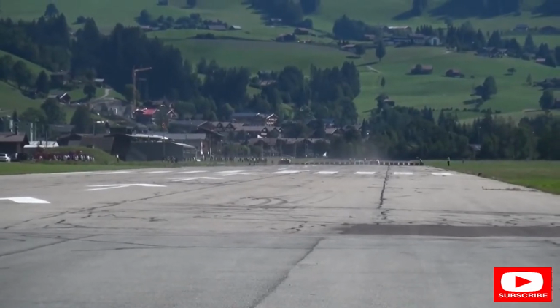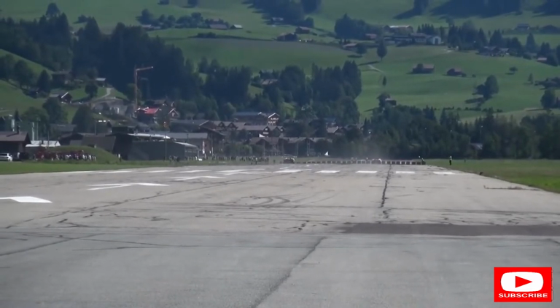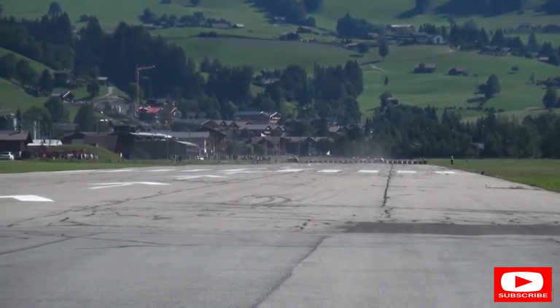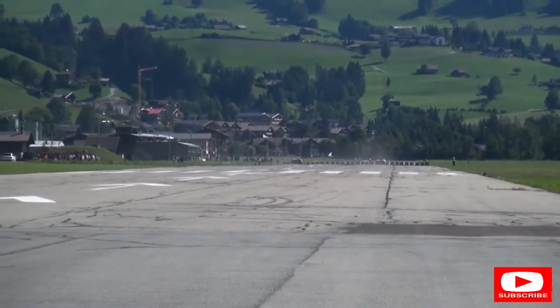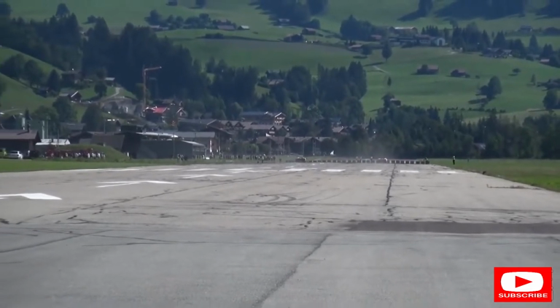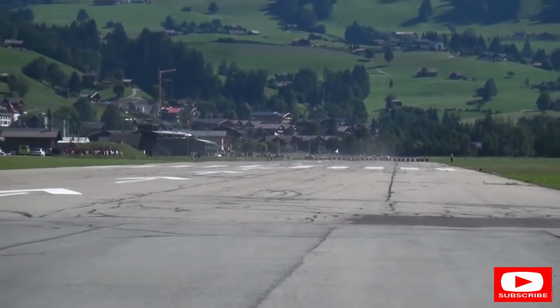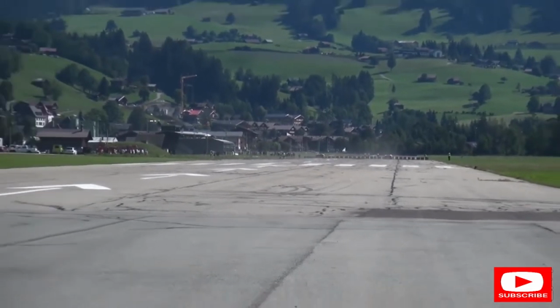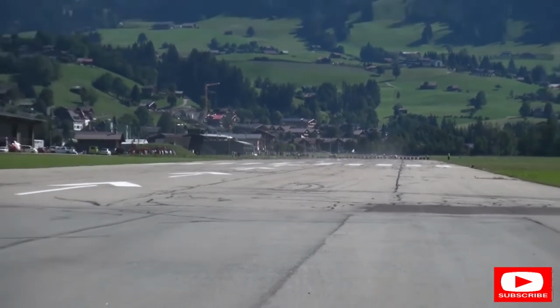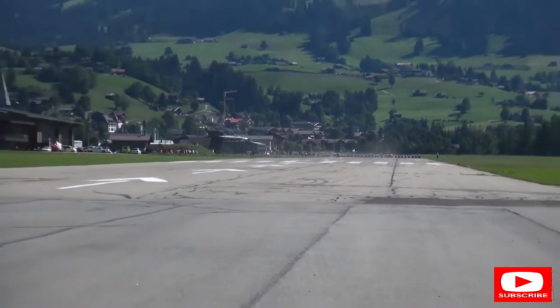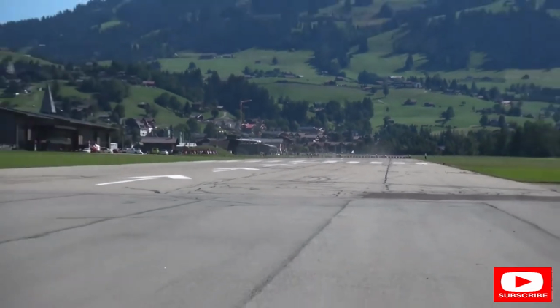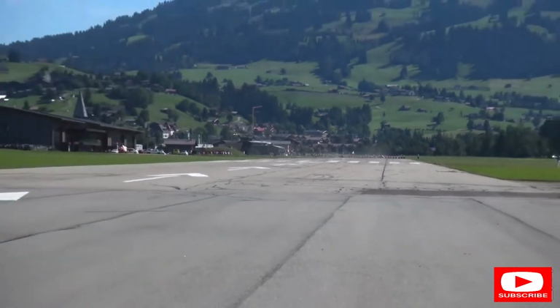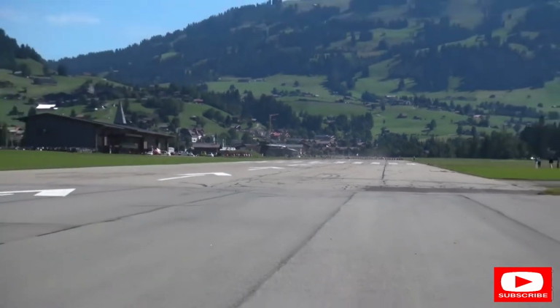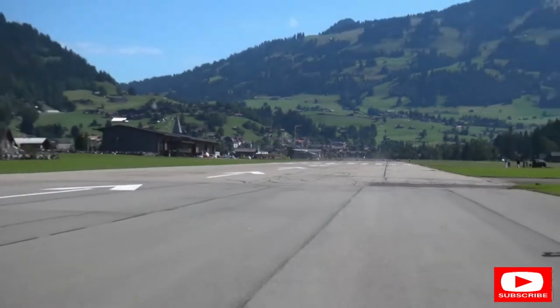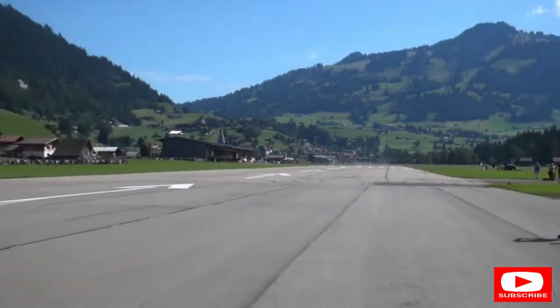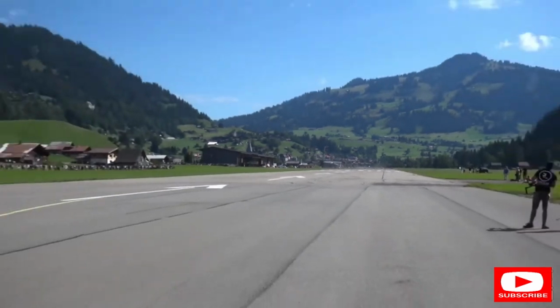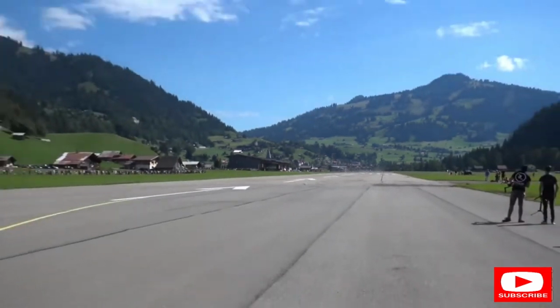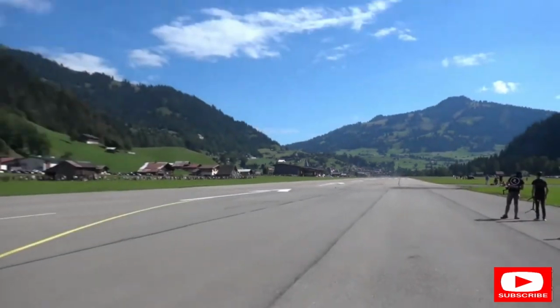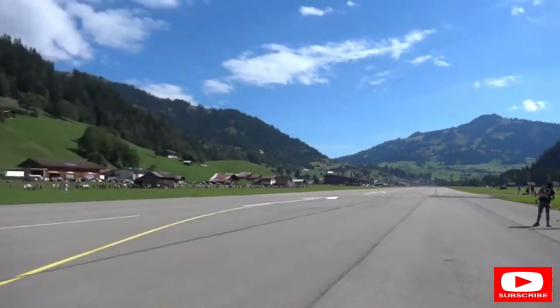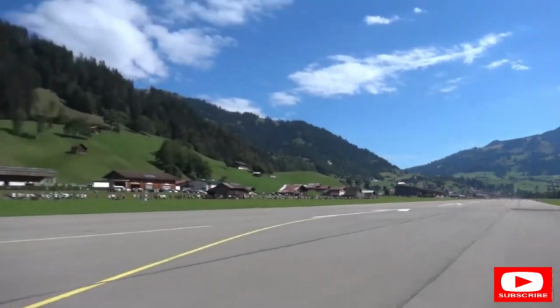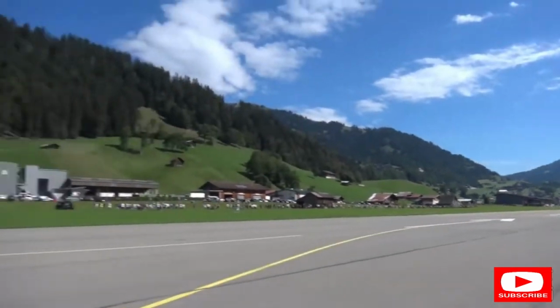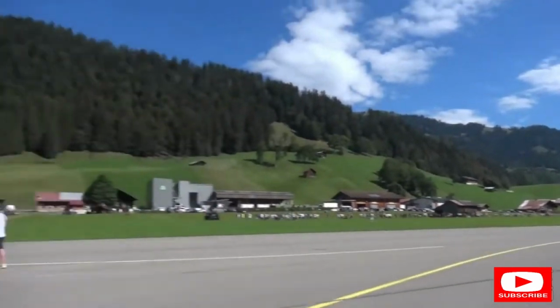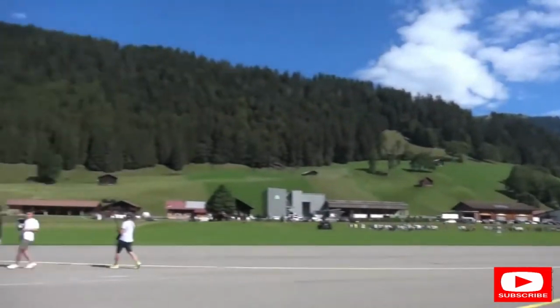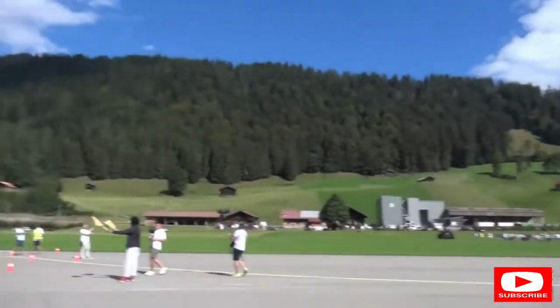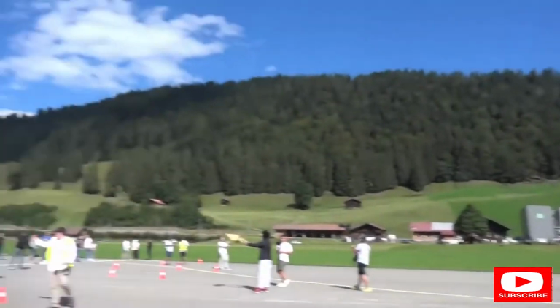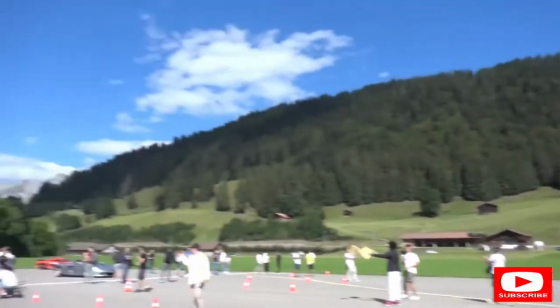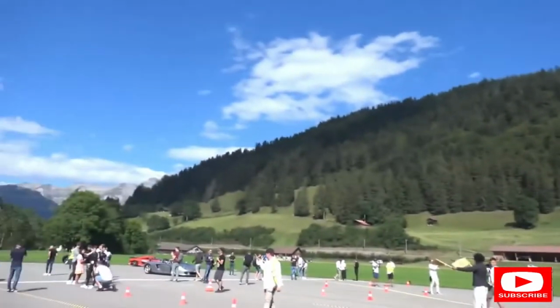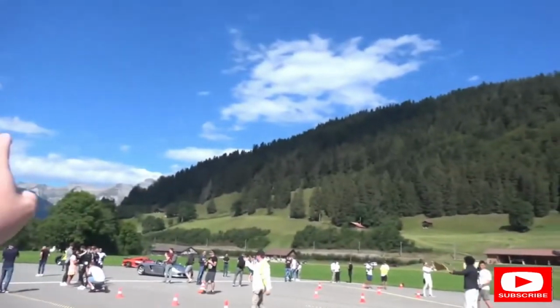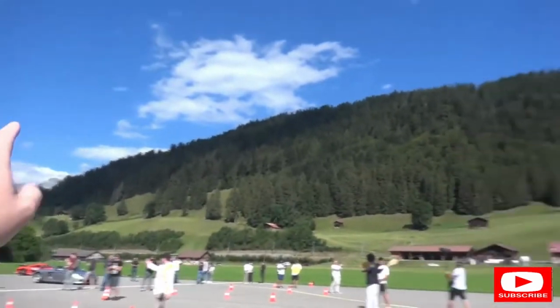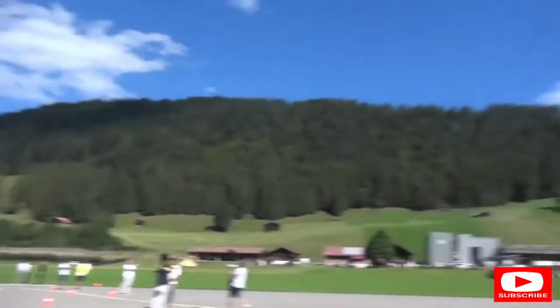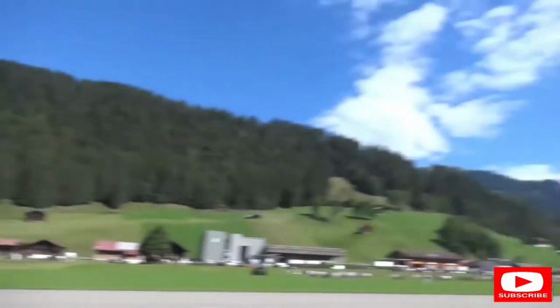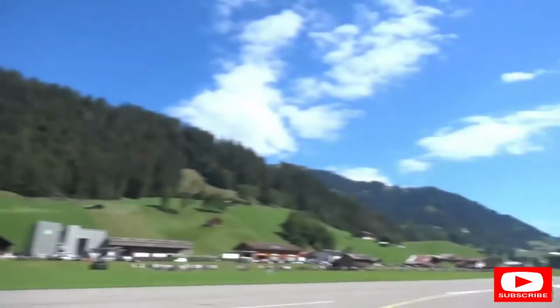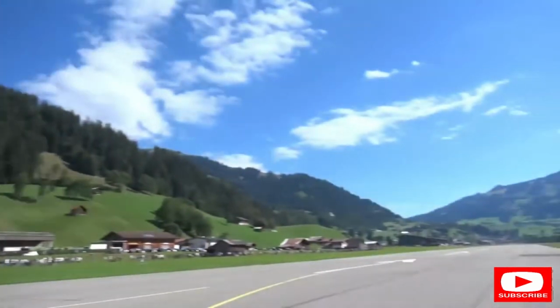Well, the Chiron was off, but the SVJ sounded good. In fact, you can hear it echoing around the mountains. That's awesome.